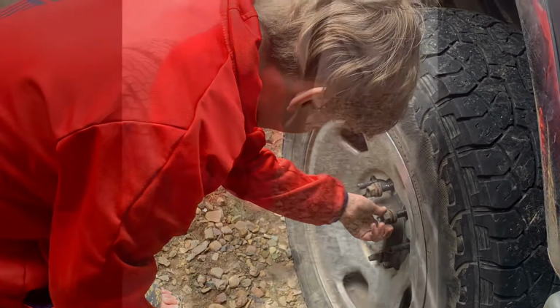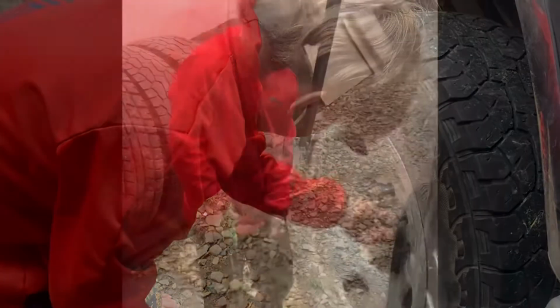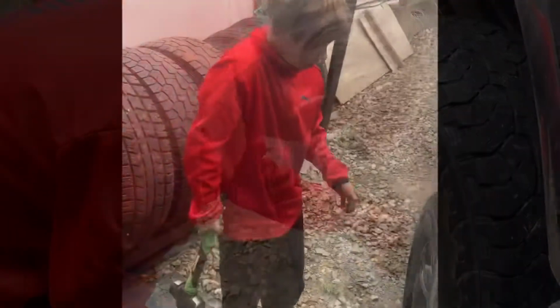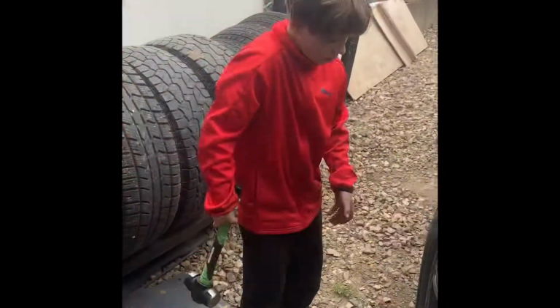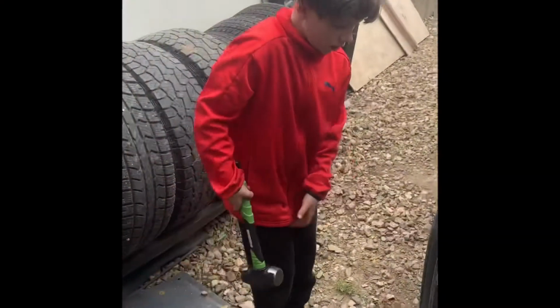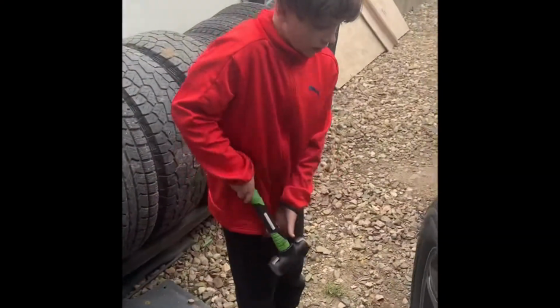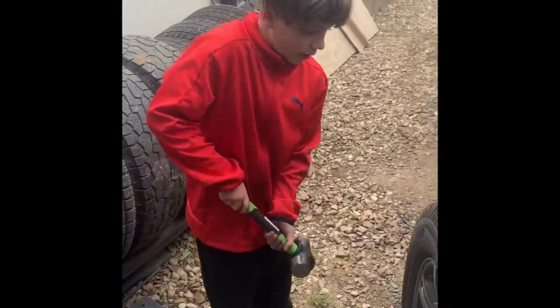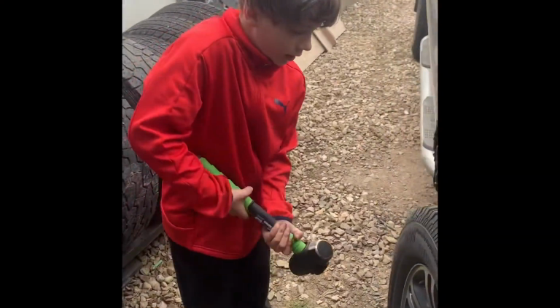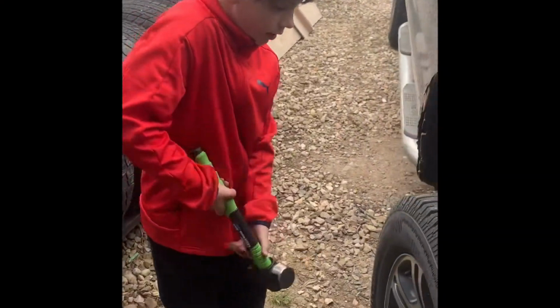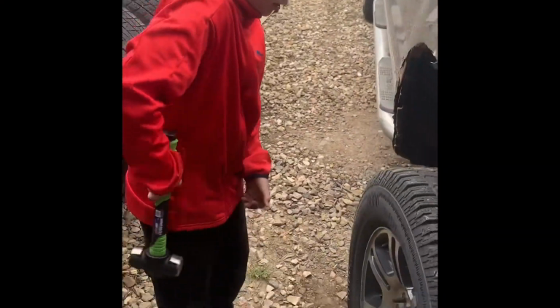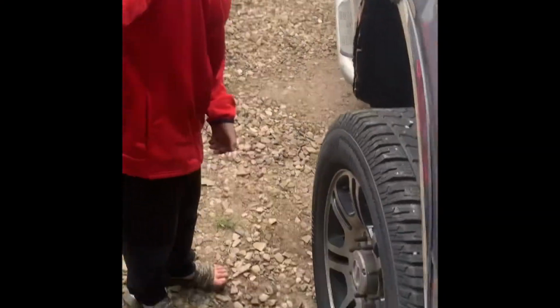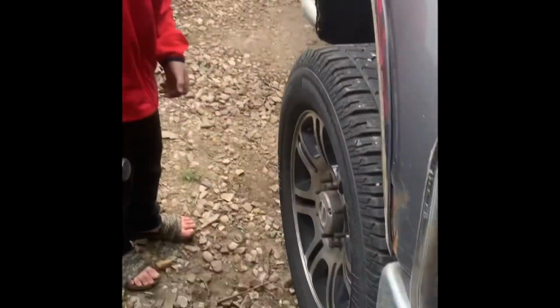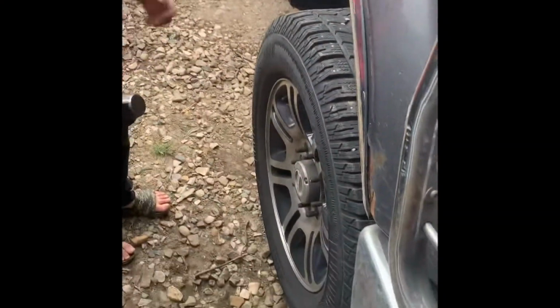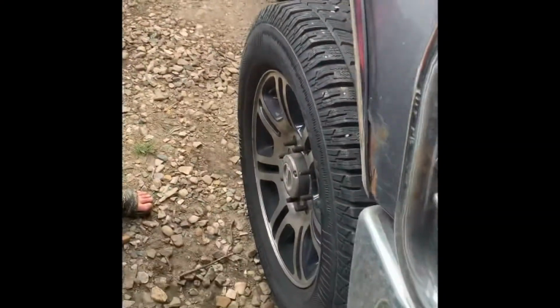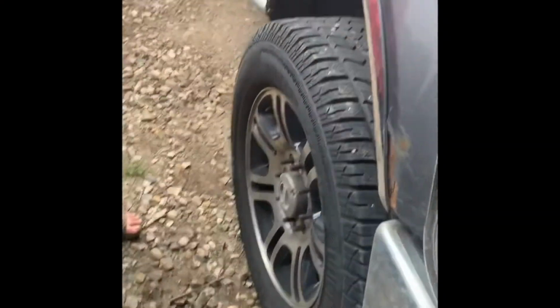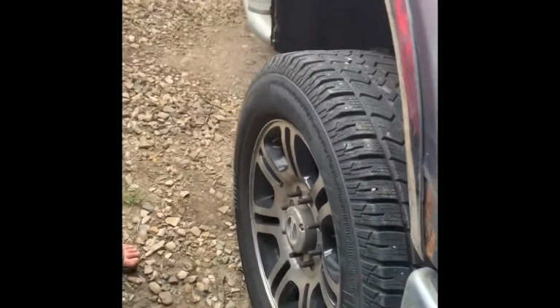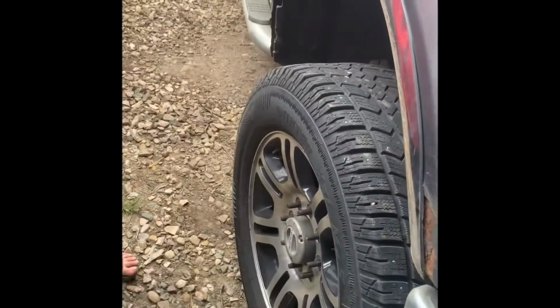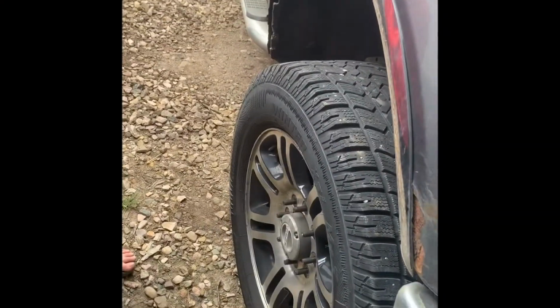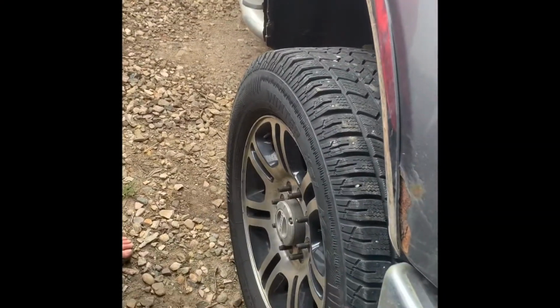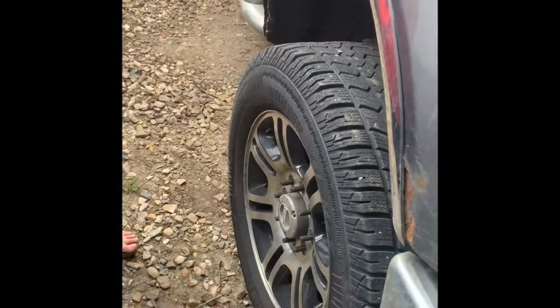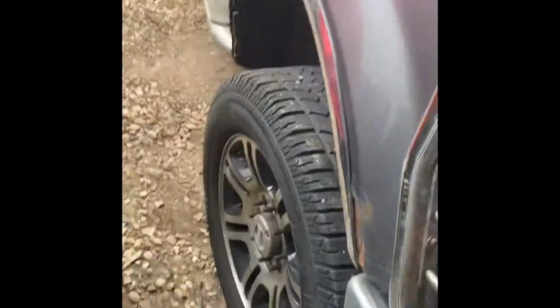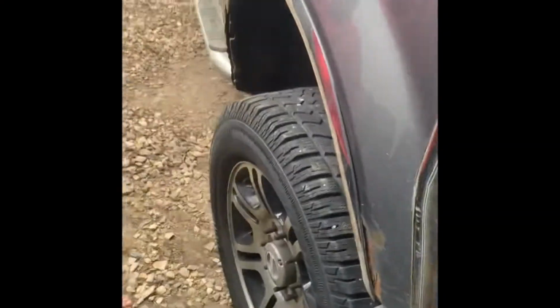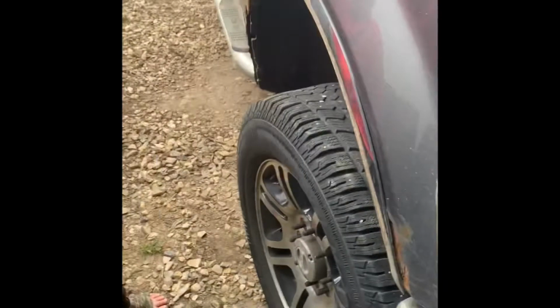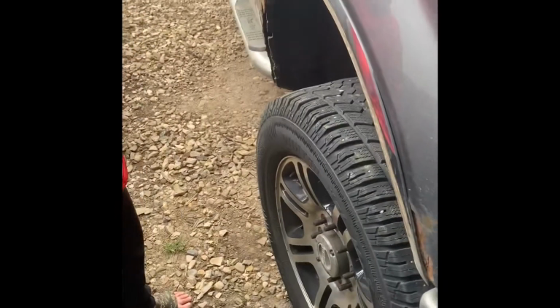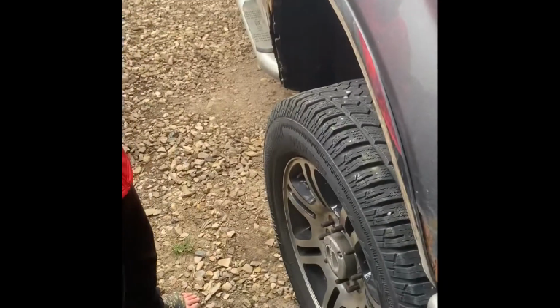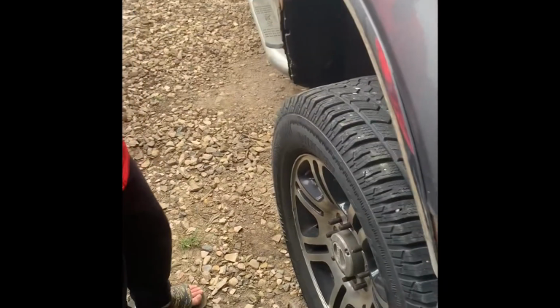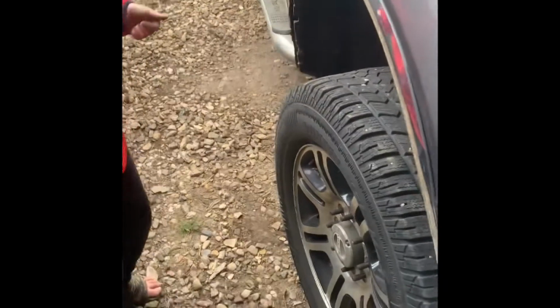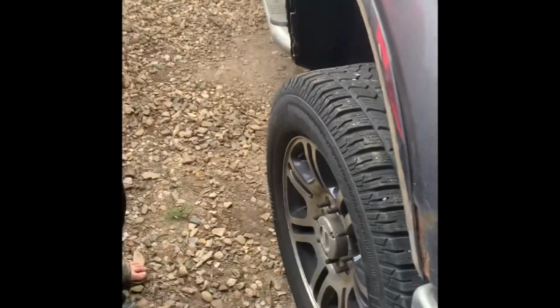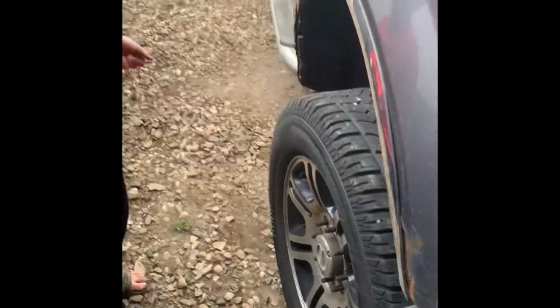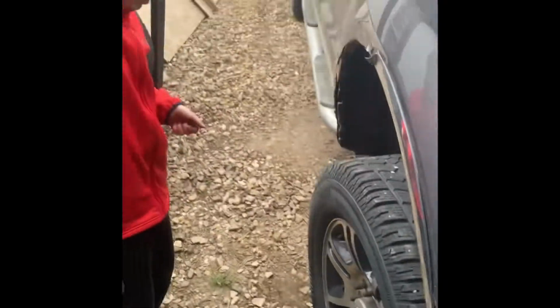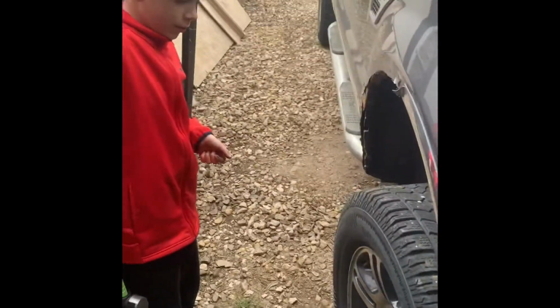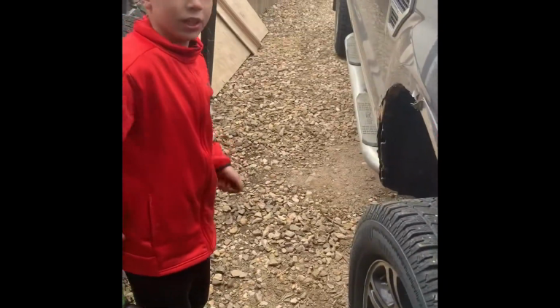Okay buddy, what do we do when the tire is stuck on the rim and all the lugs are off? We're gonna get a lot of hate comments for this.